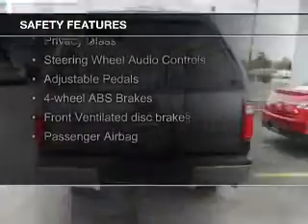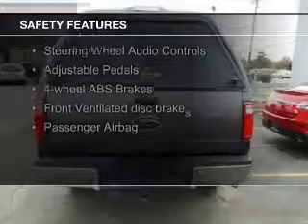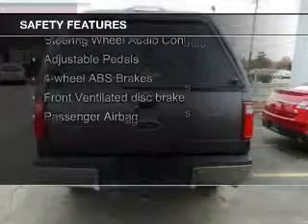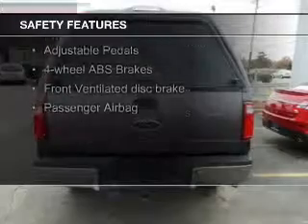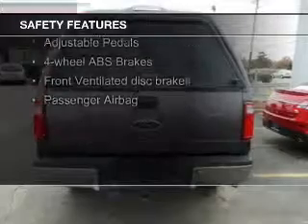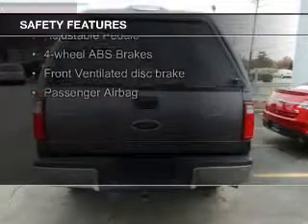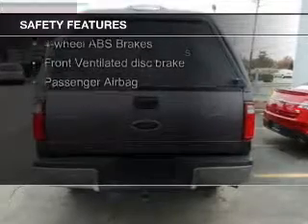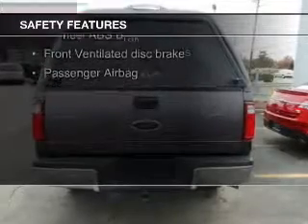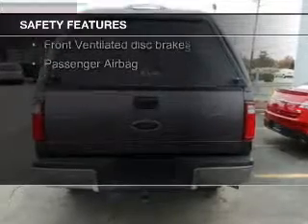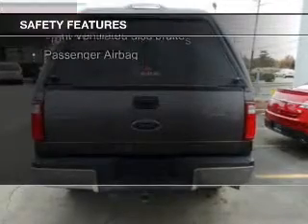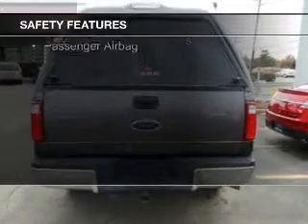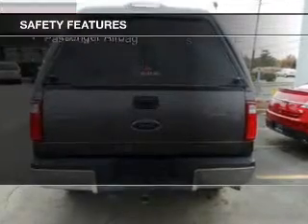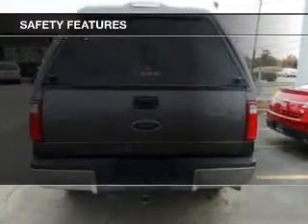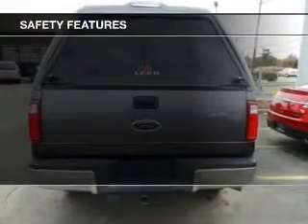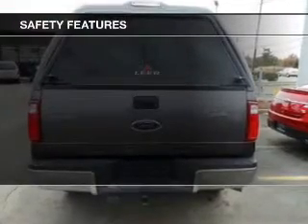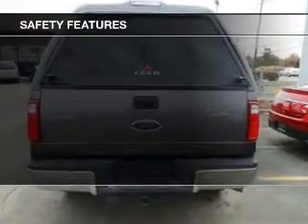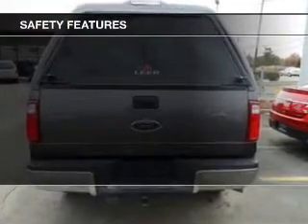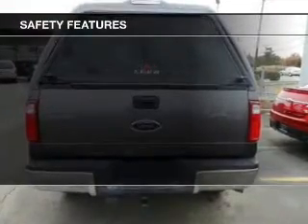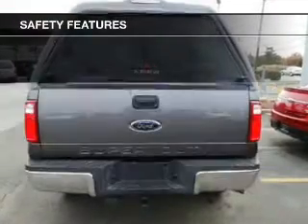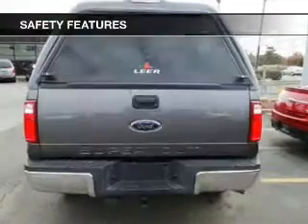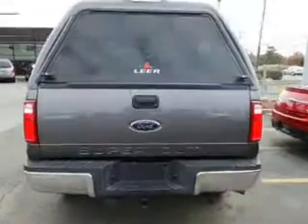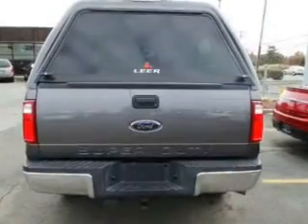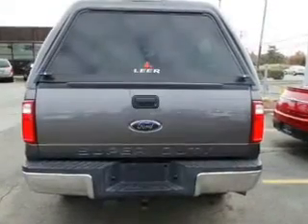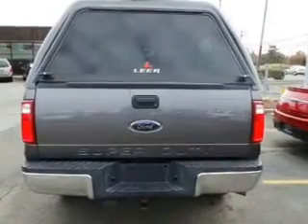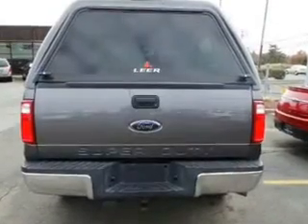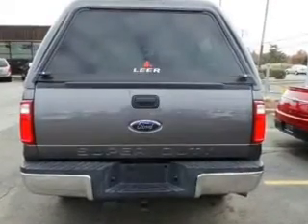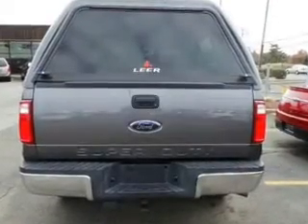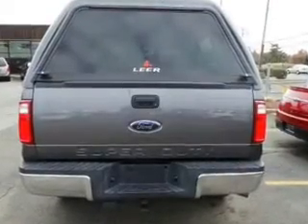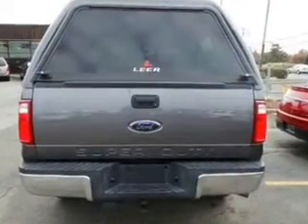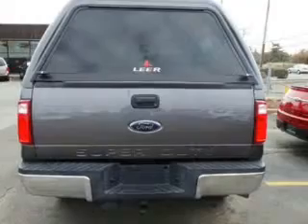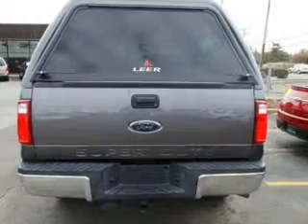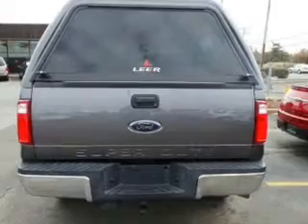Safety was made a priority with these features: a passenger airbag, low tire pressure warning, front ventilated disc brakes, and anti-lock brakes.